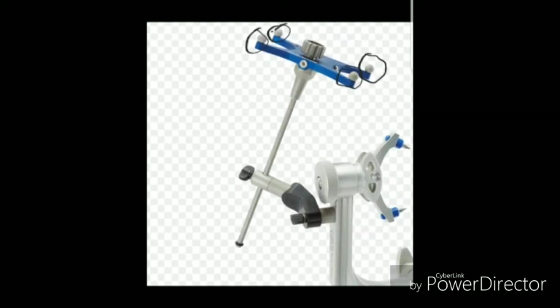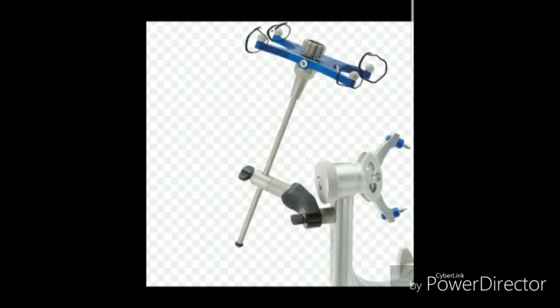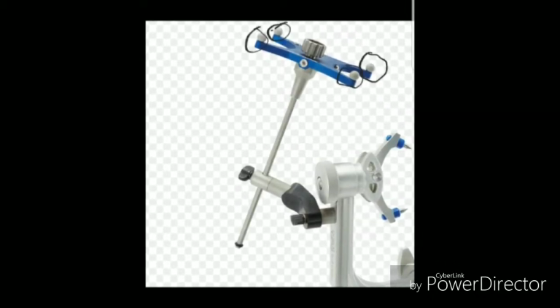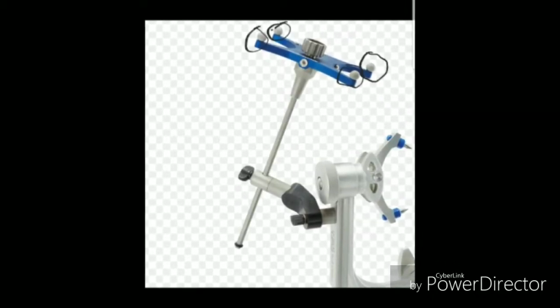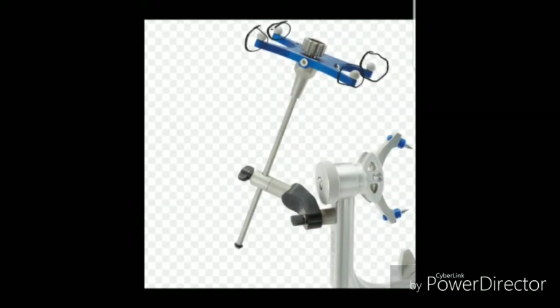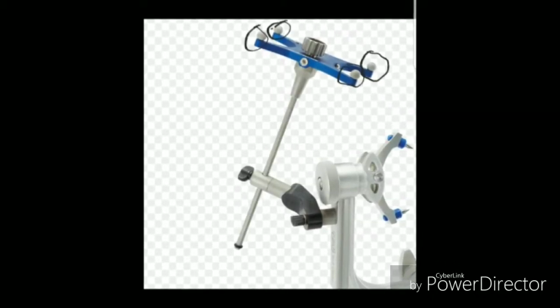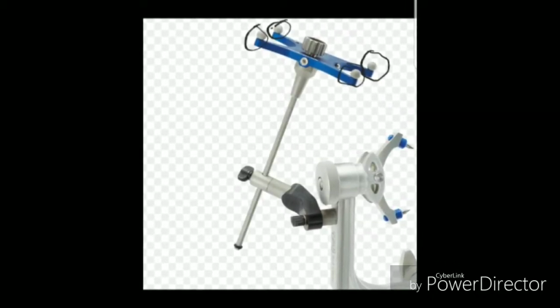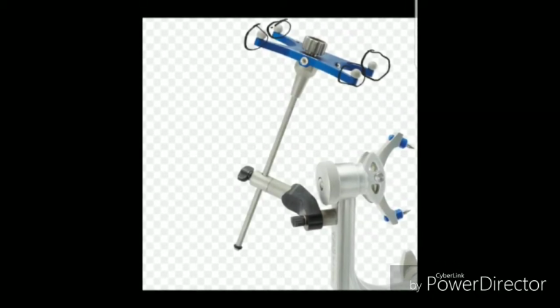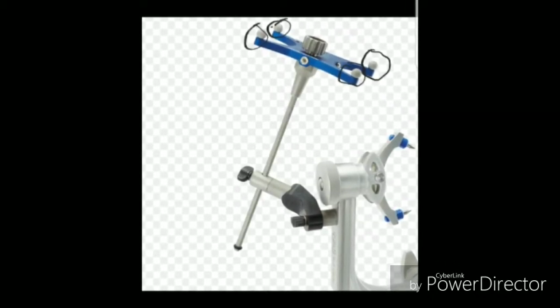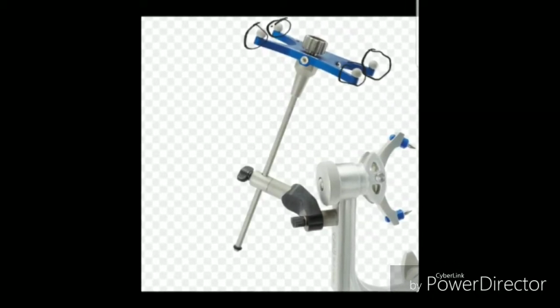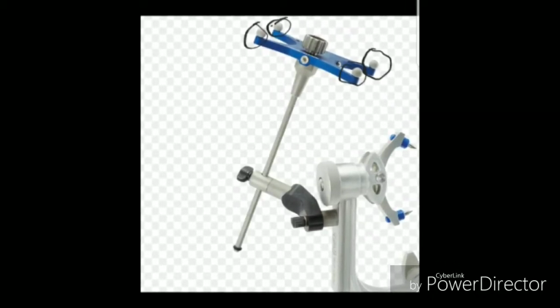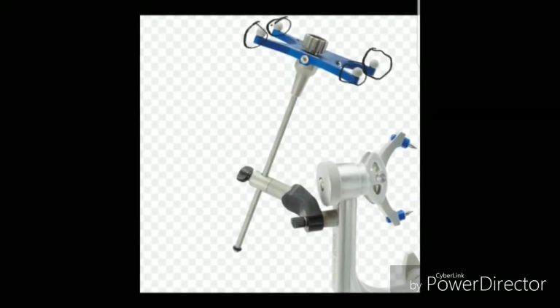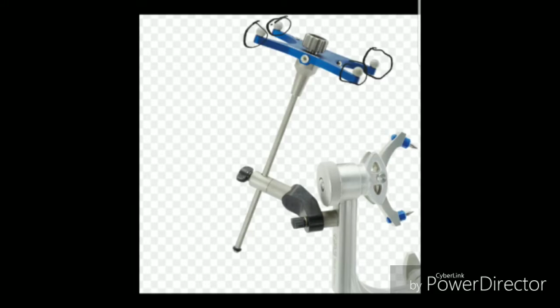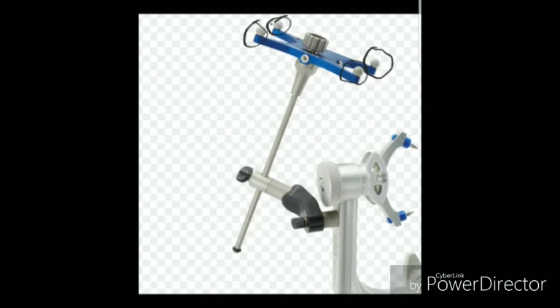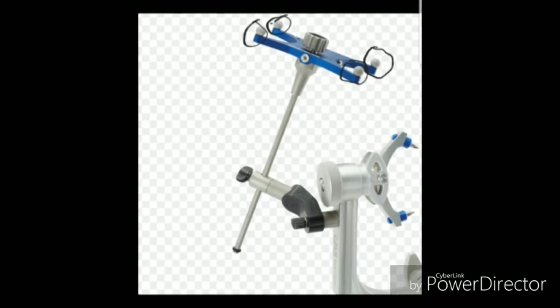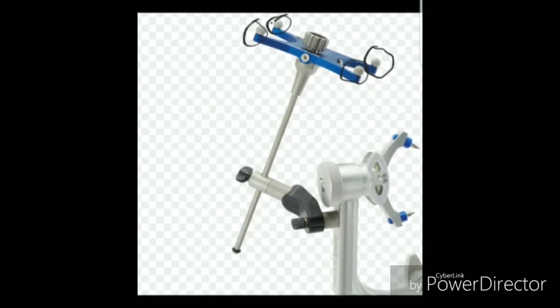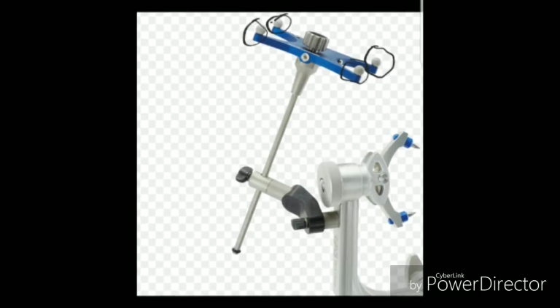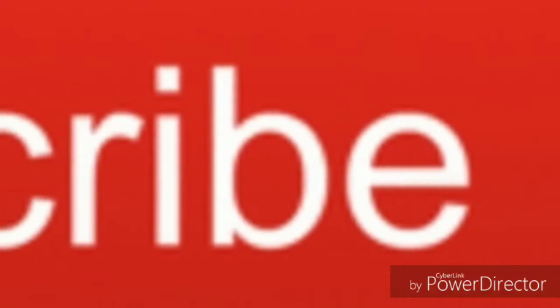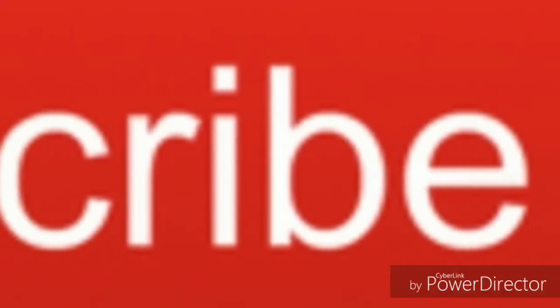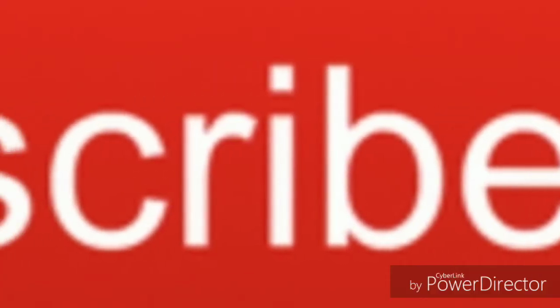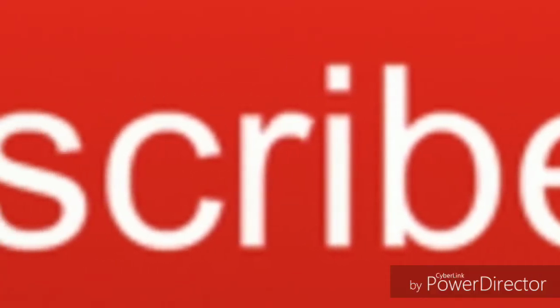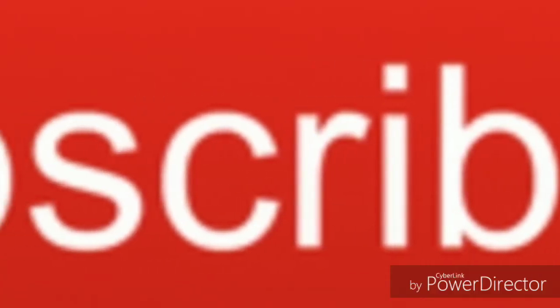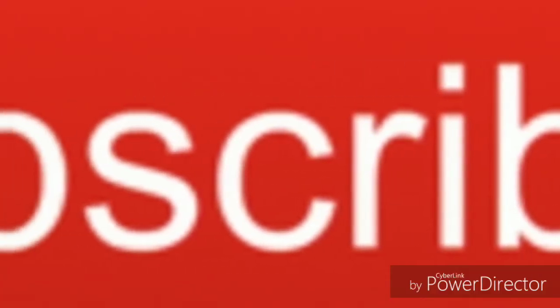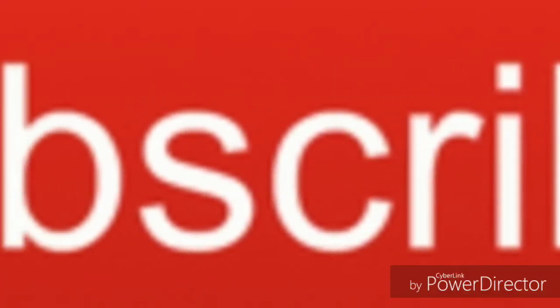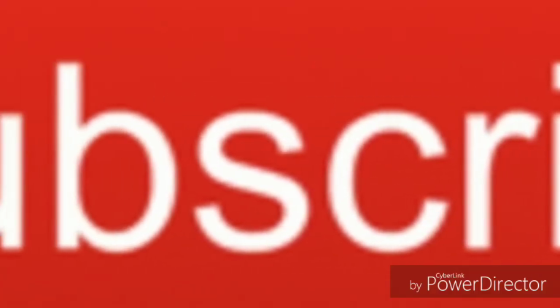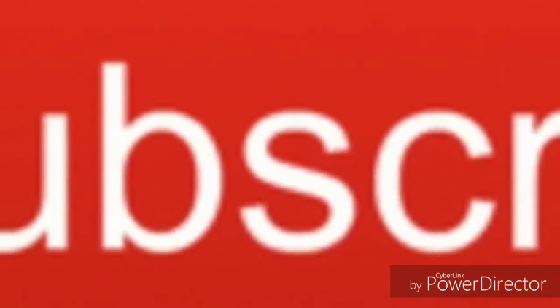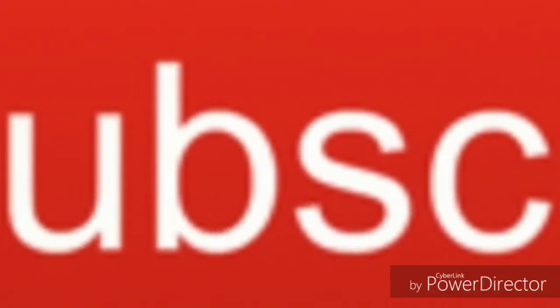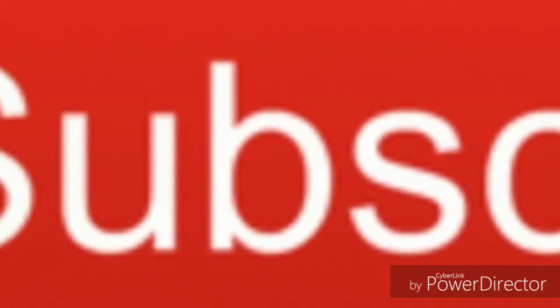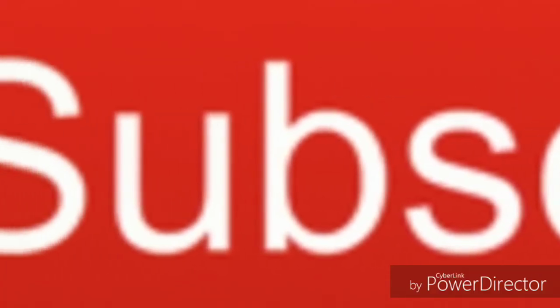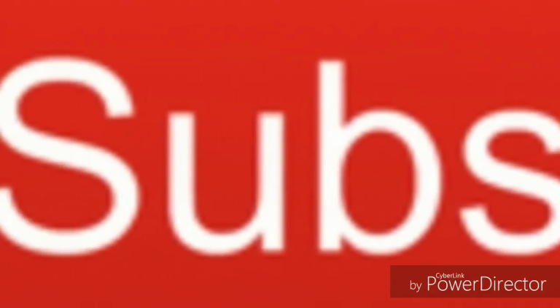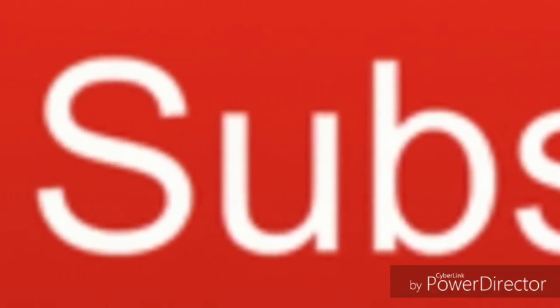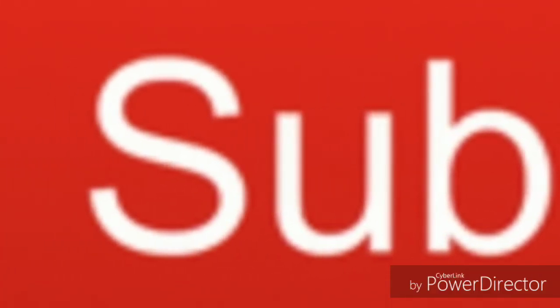Comment, like, subscribe — tell me what you want to see, tell me what I should improve on. Holla at your boy, subscribe!